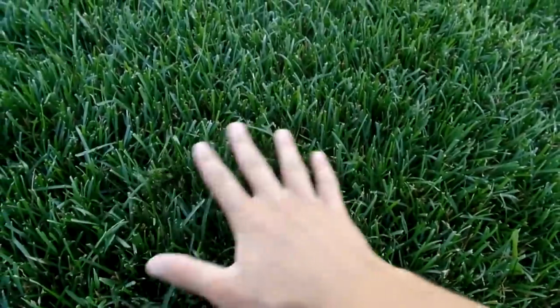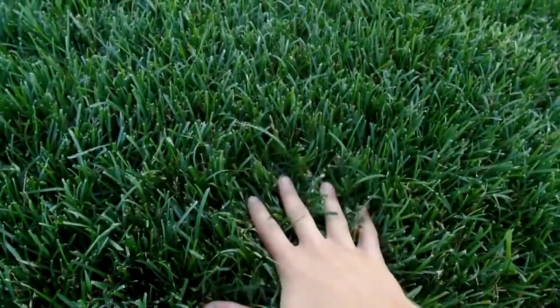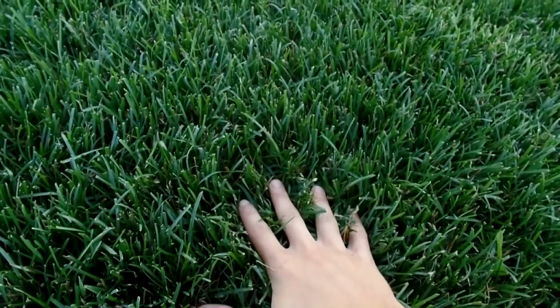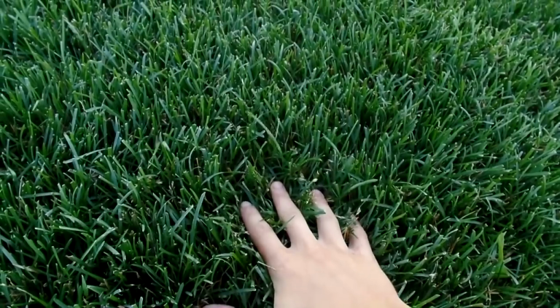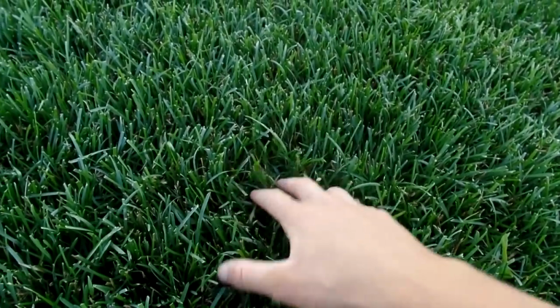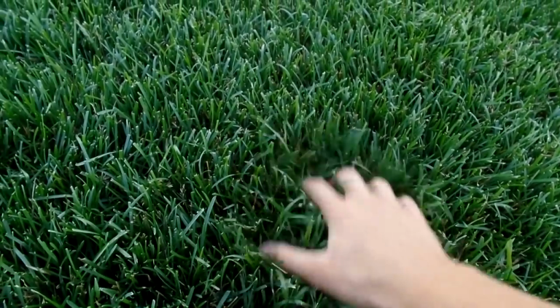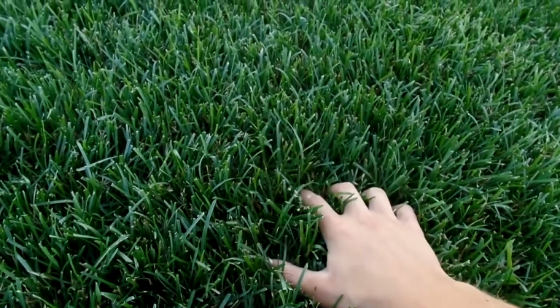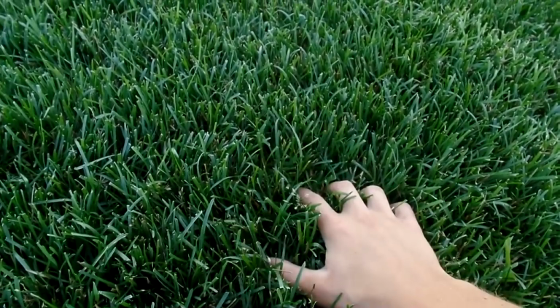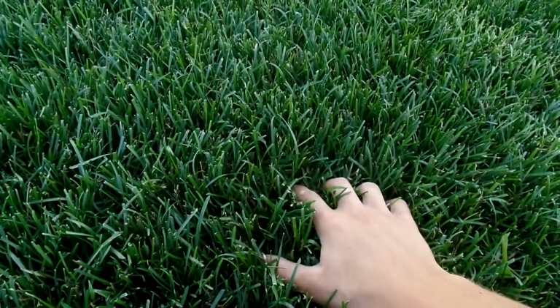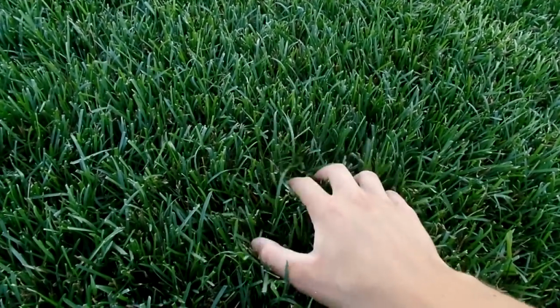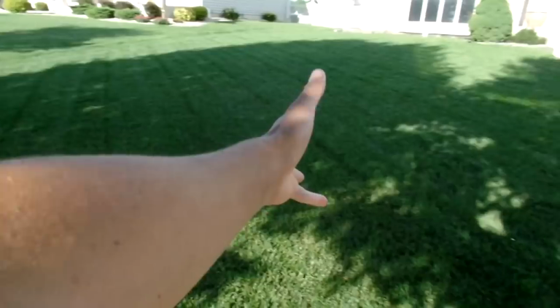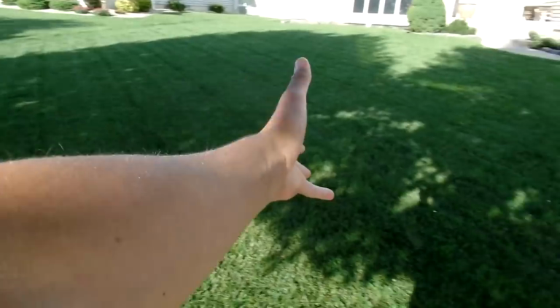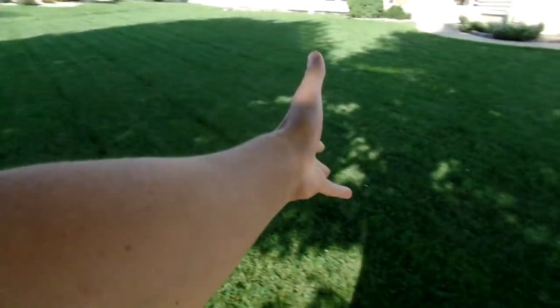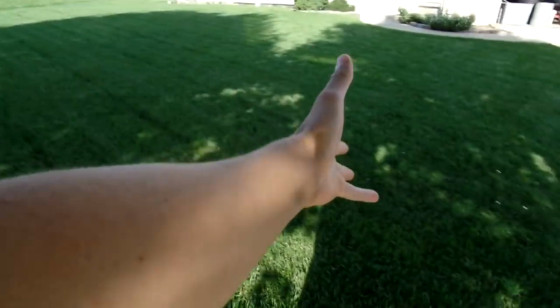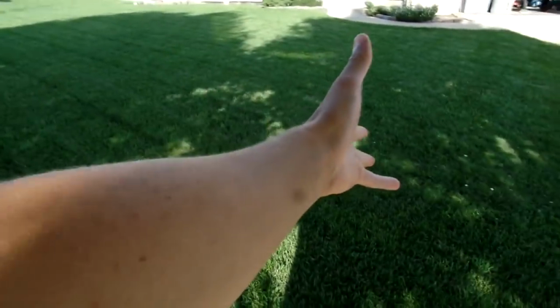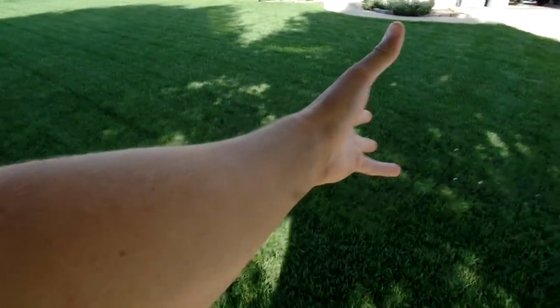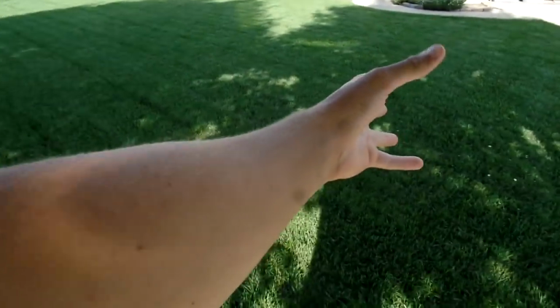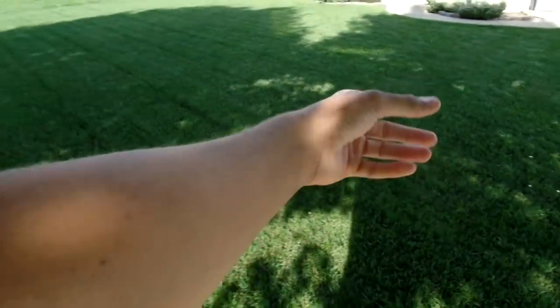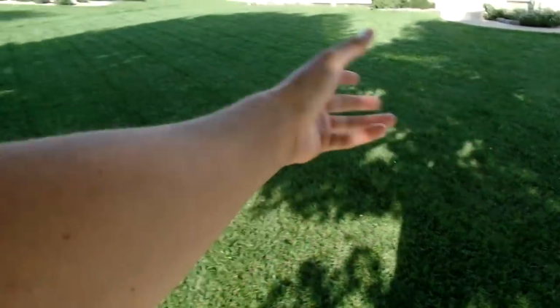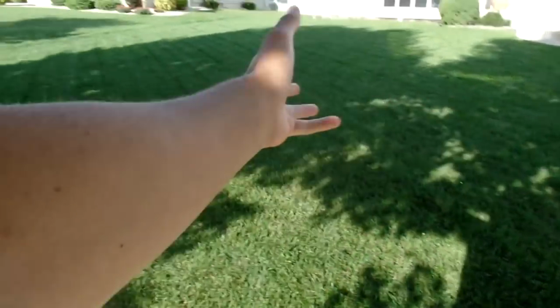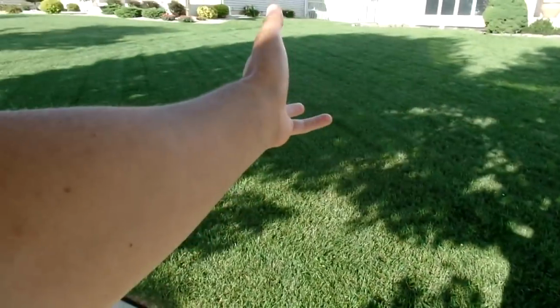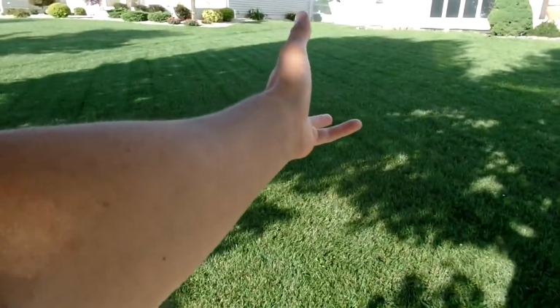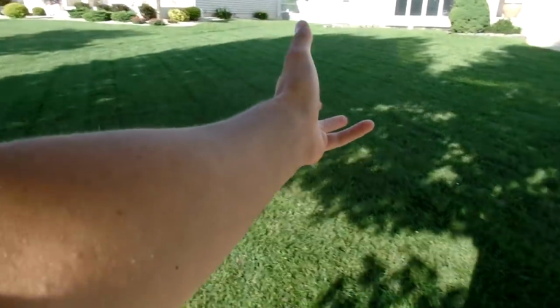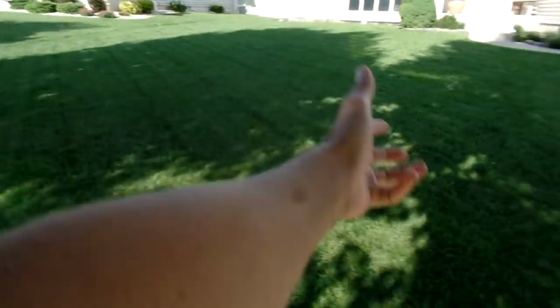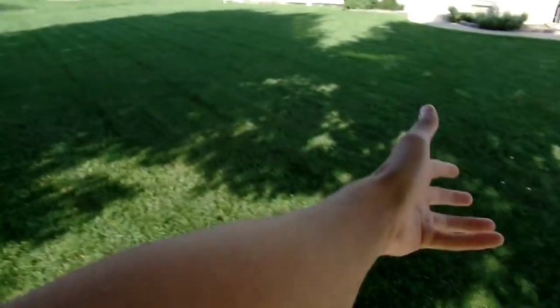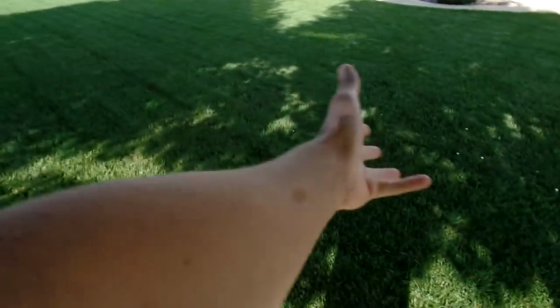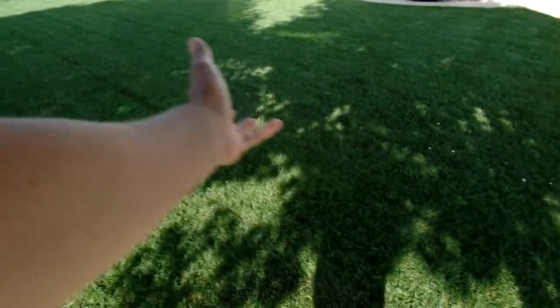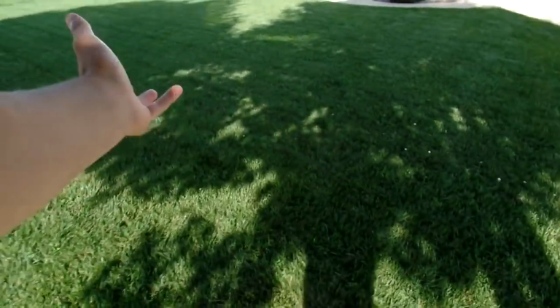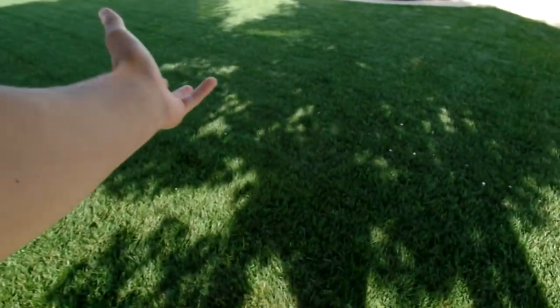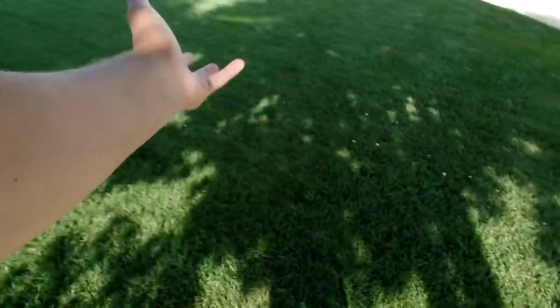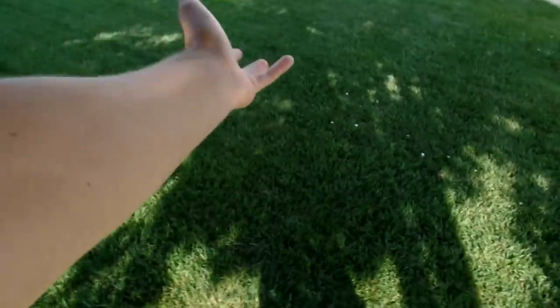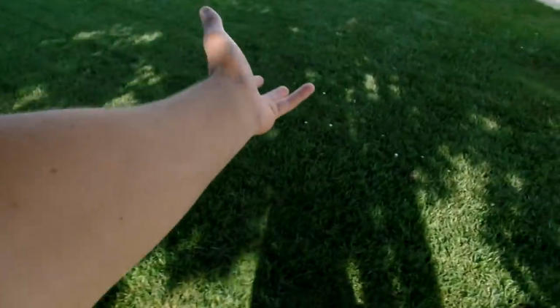It feels good. It's nice on your feet. We've had a lot of progress over the past year and a half. Seriously, it's looking unbelievable.